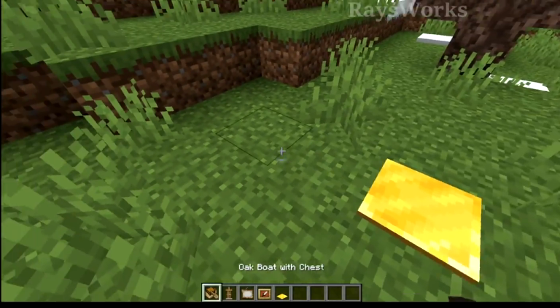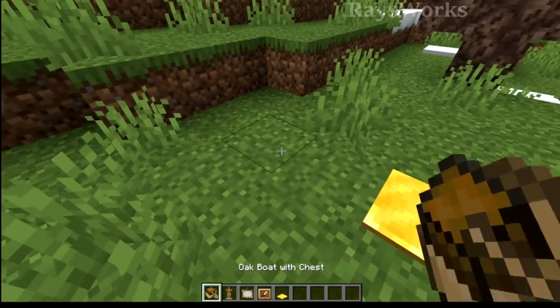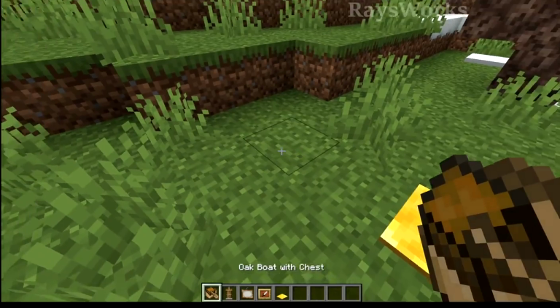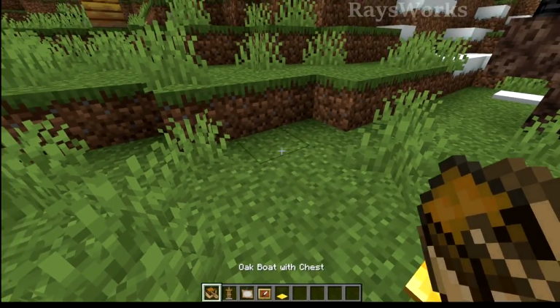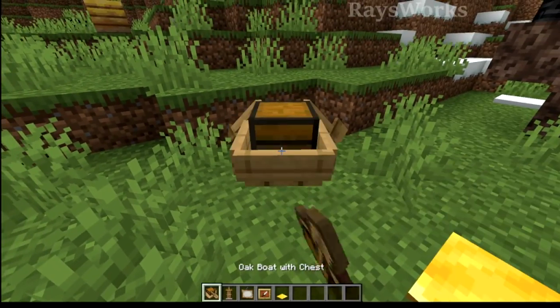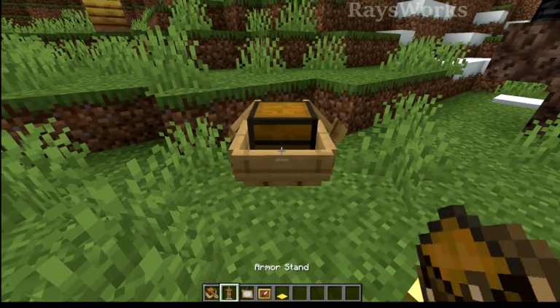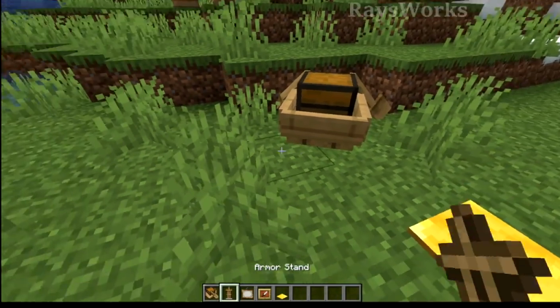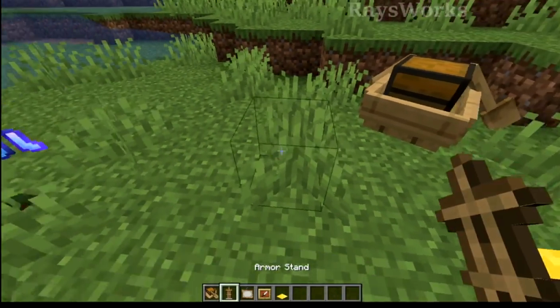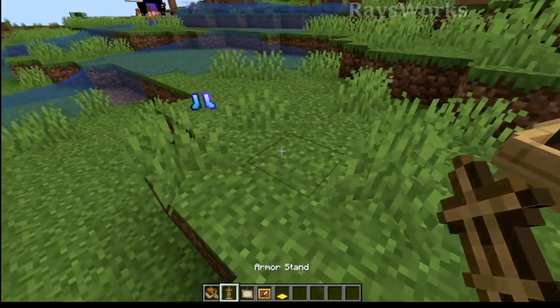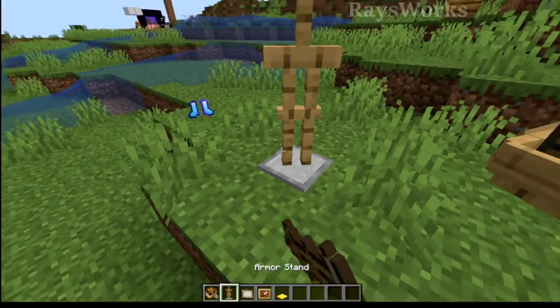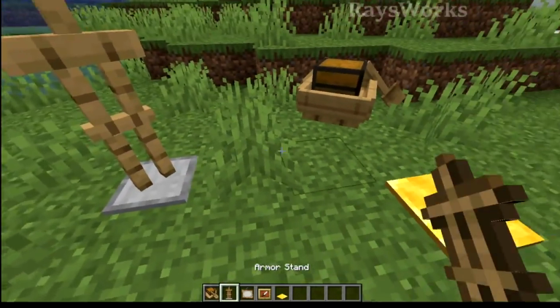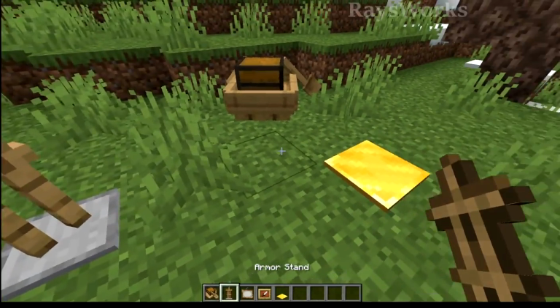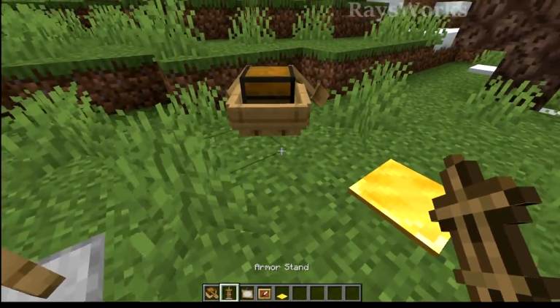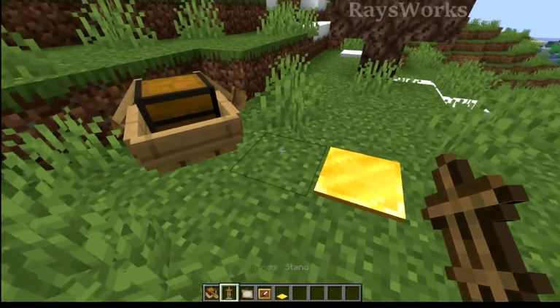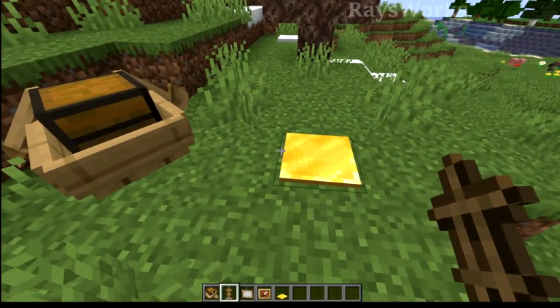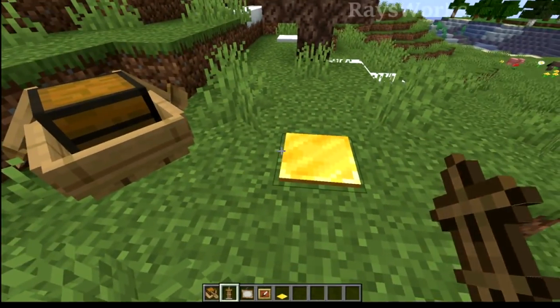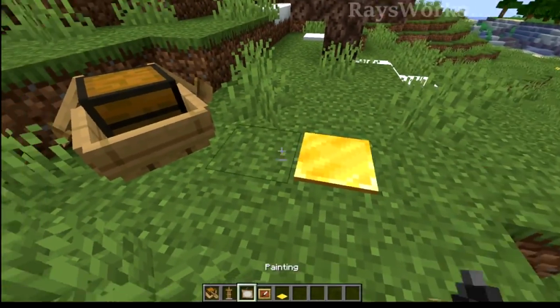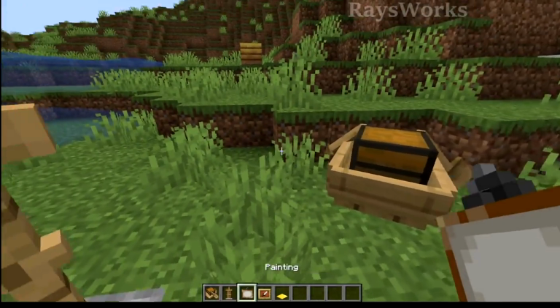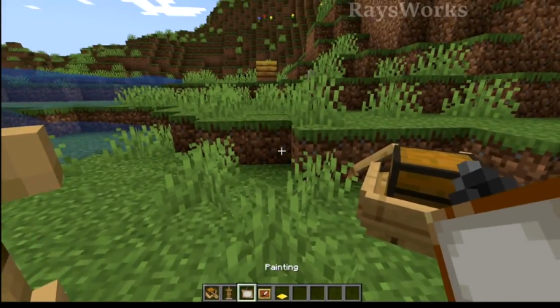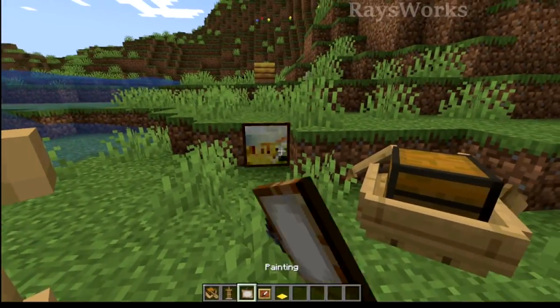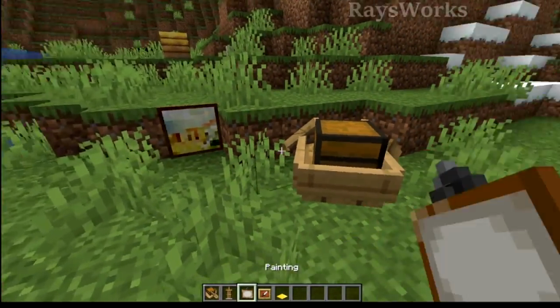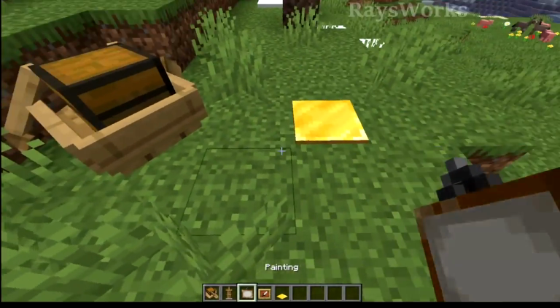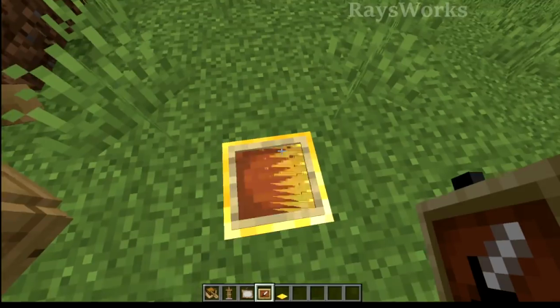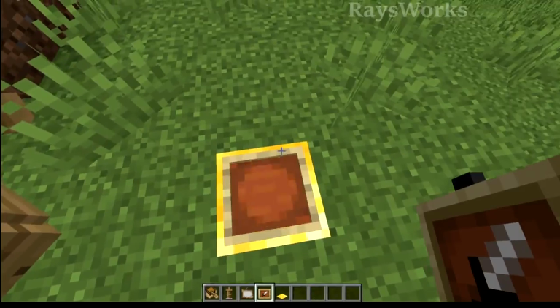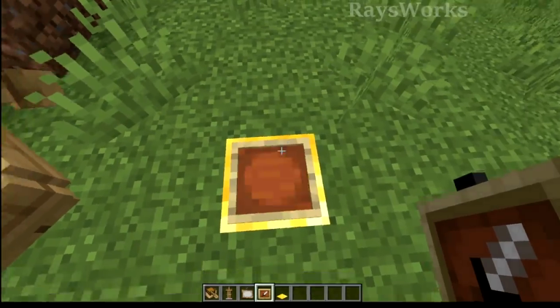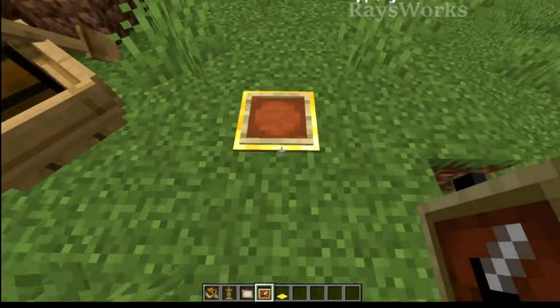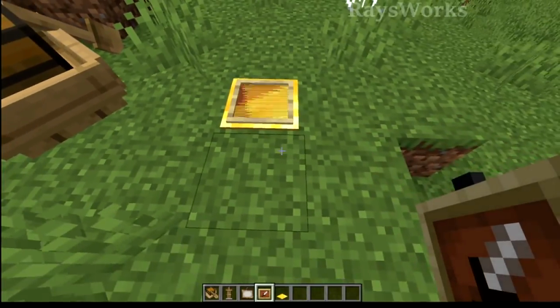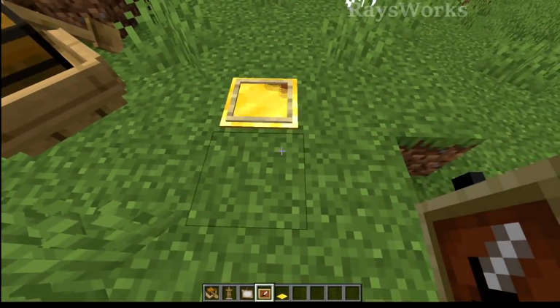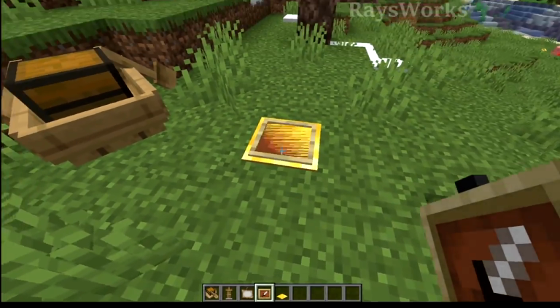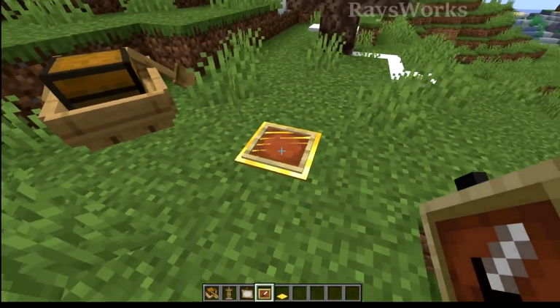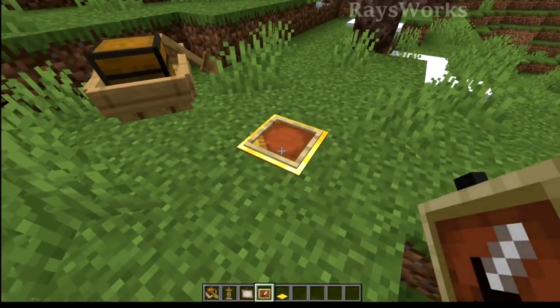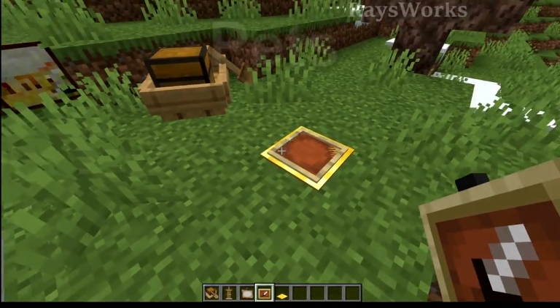There are also other easy entities to carry around, like boats and minecarts, armor stands, paintings, and even item frames, which can interact with stuff.